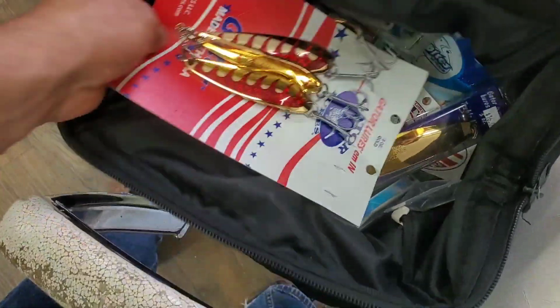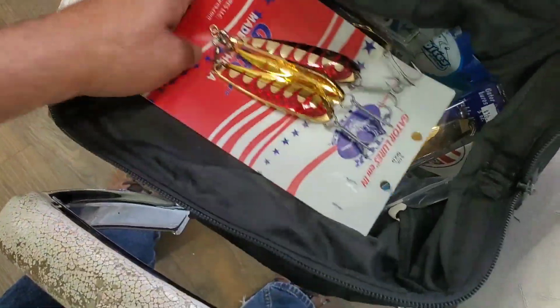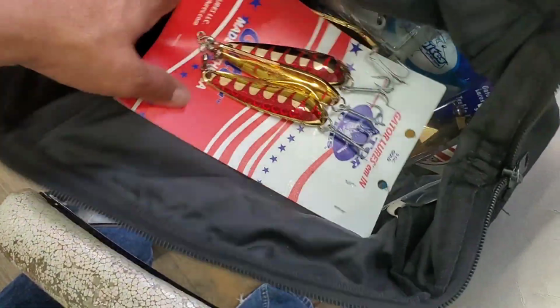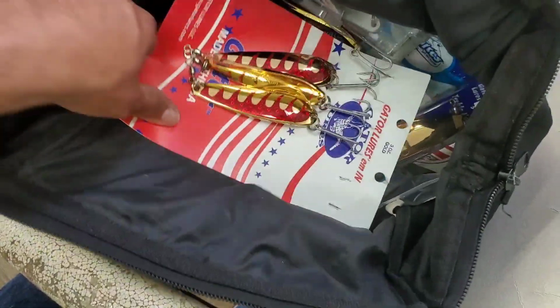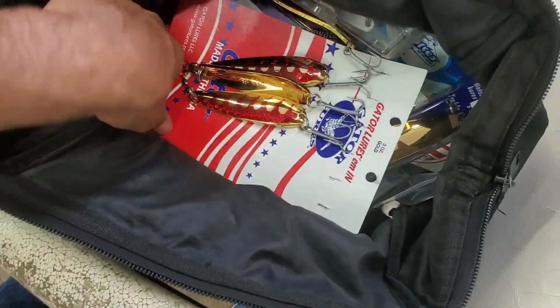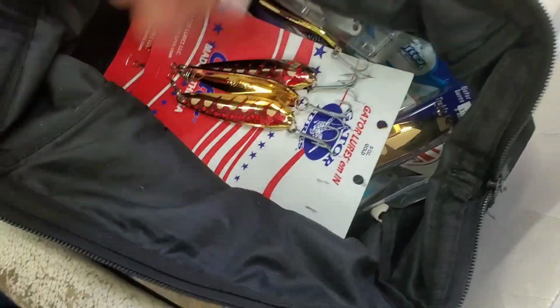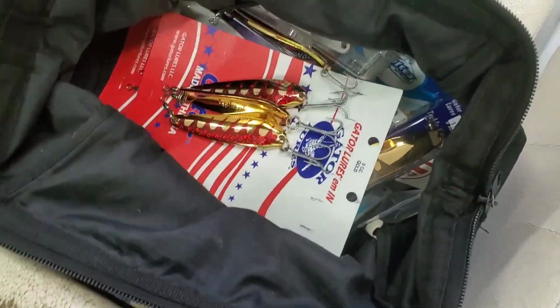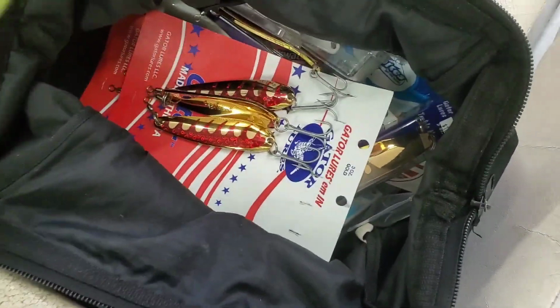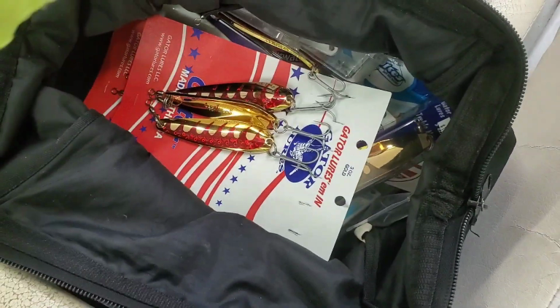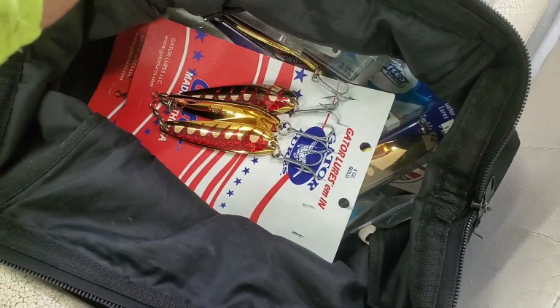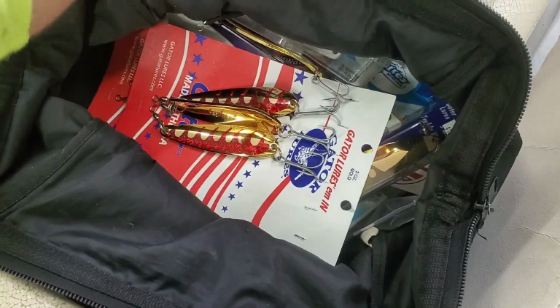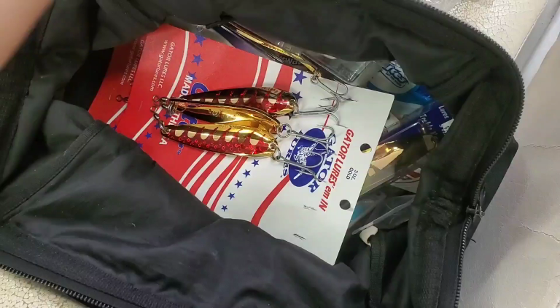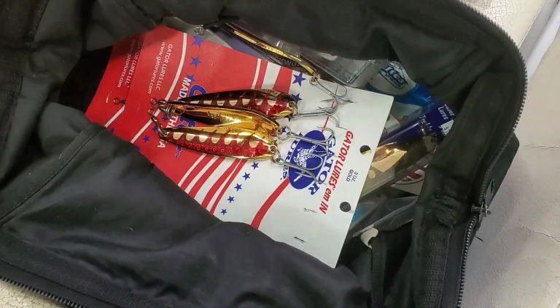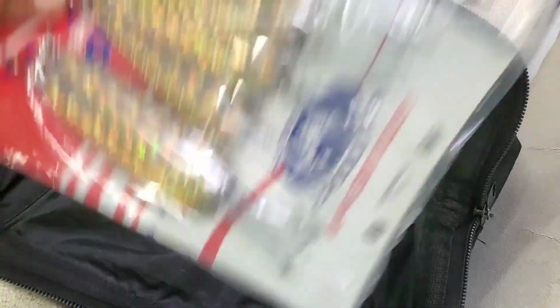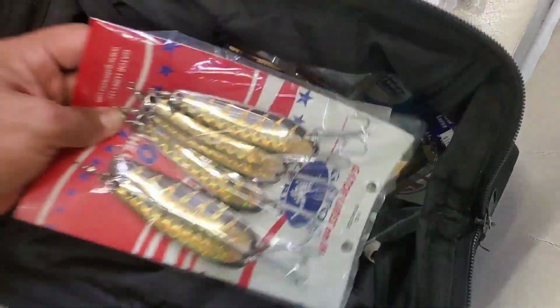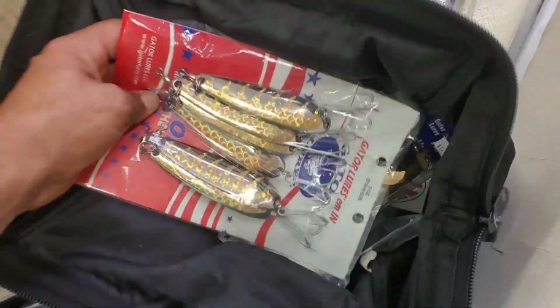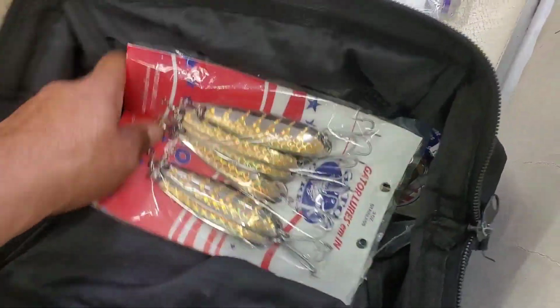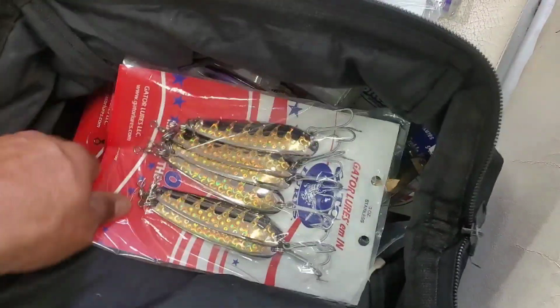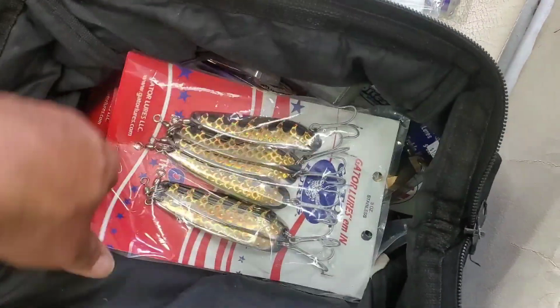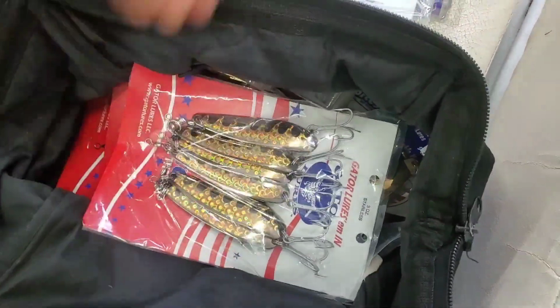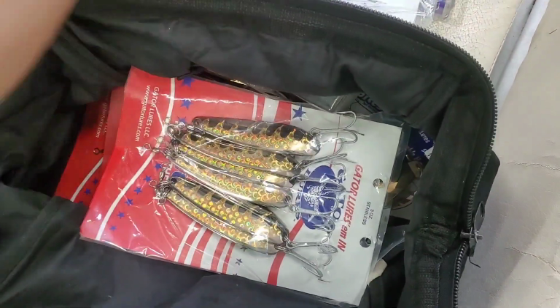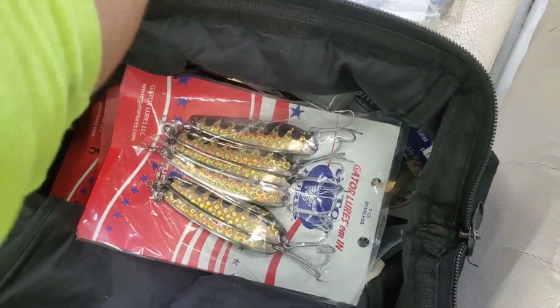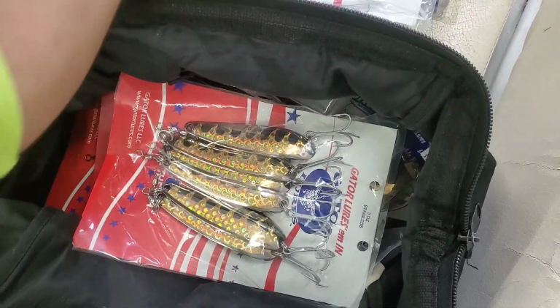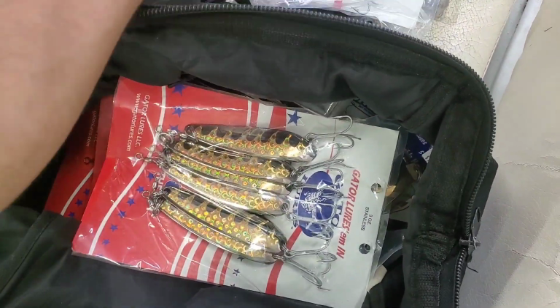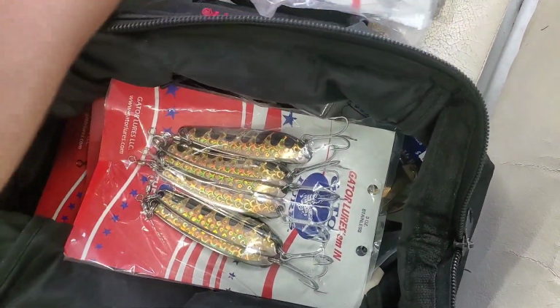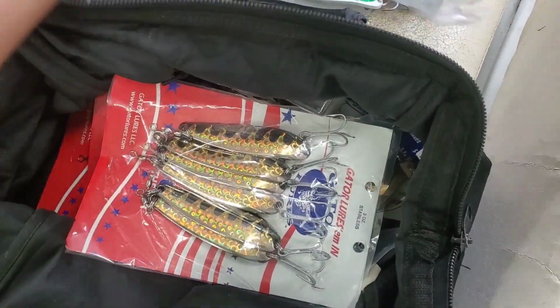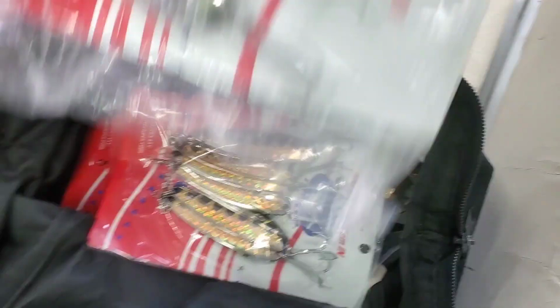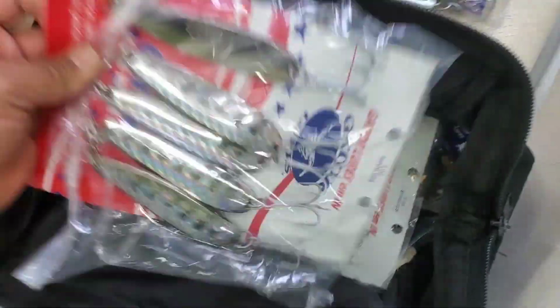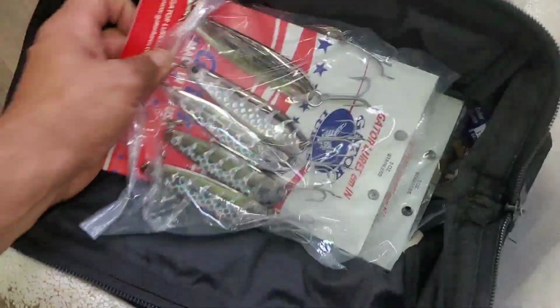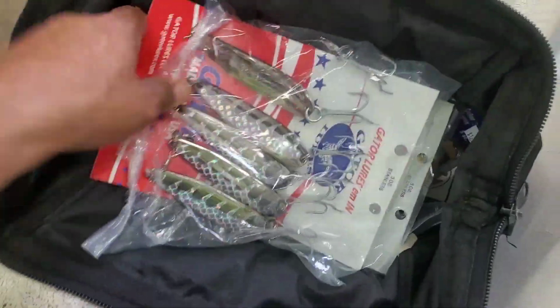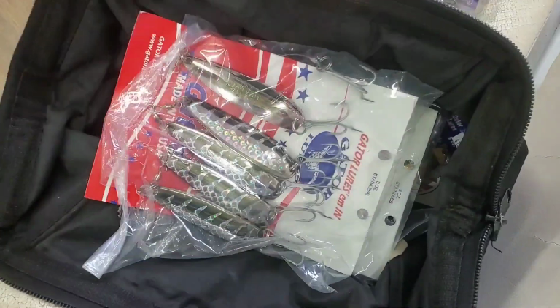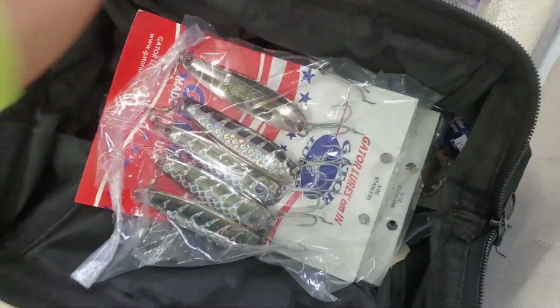We're about to hit the road and load up. Stay tuned guys, this video is coming - we need to go handle it.